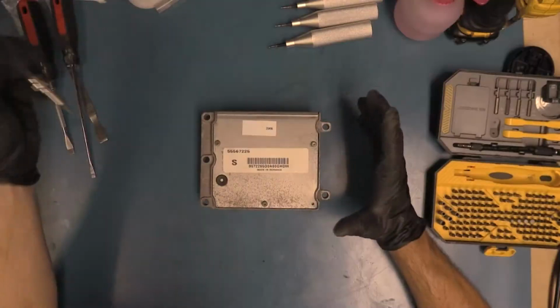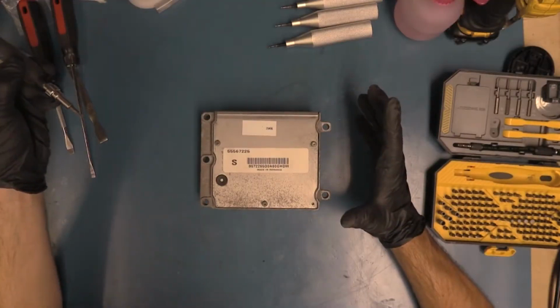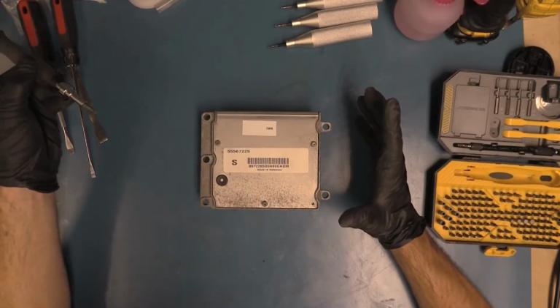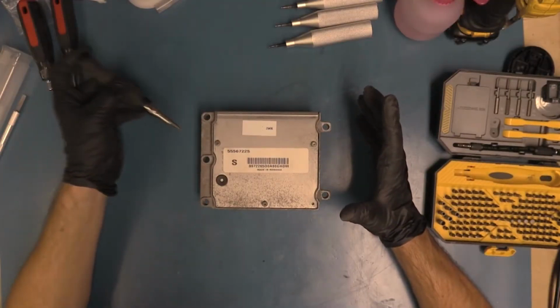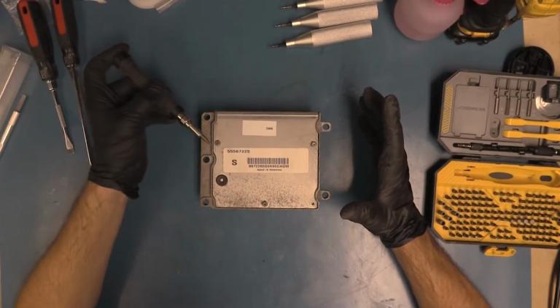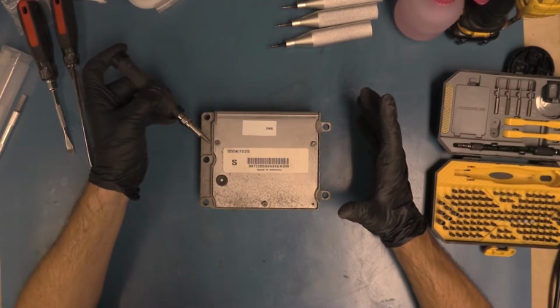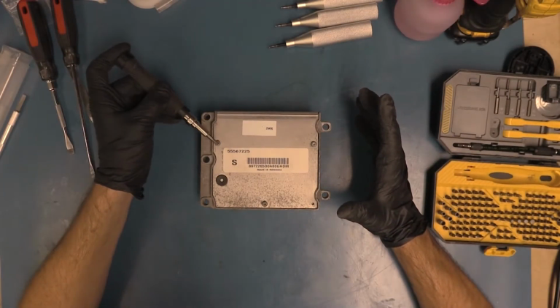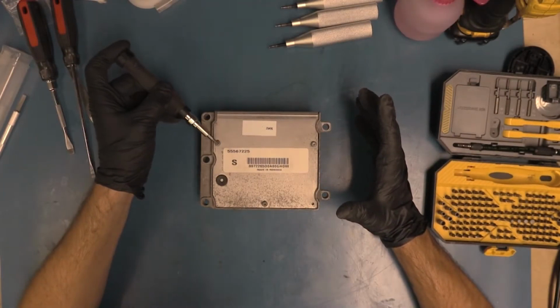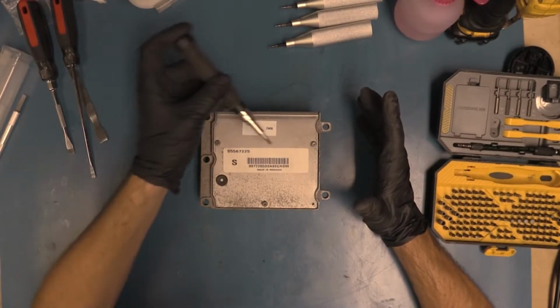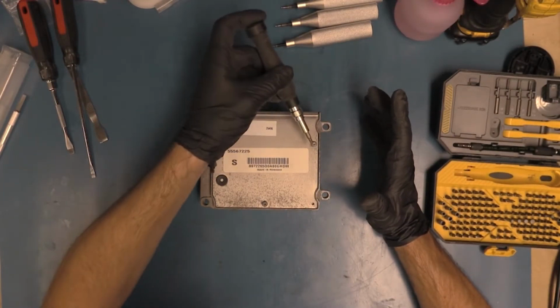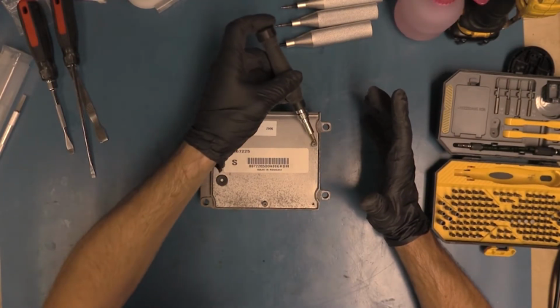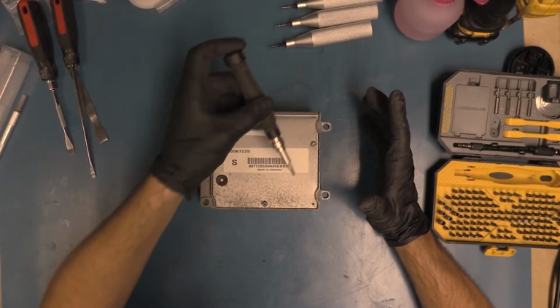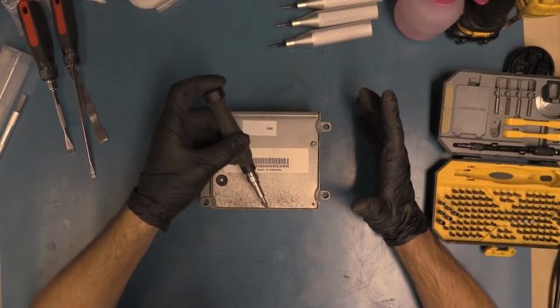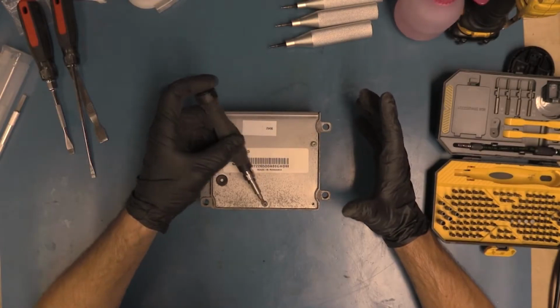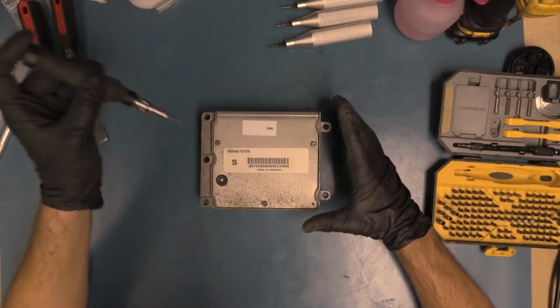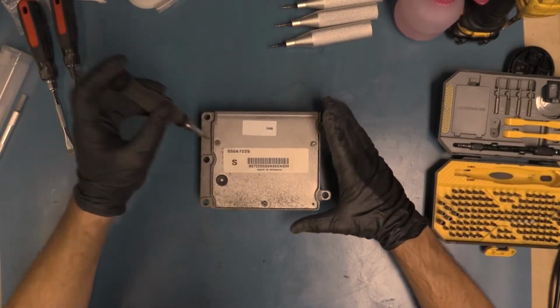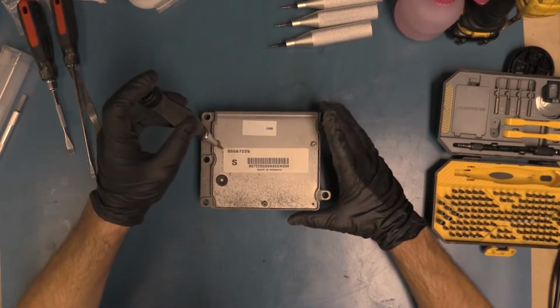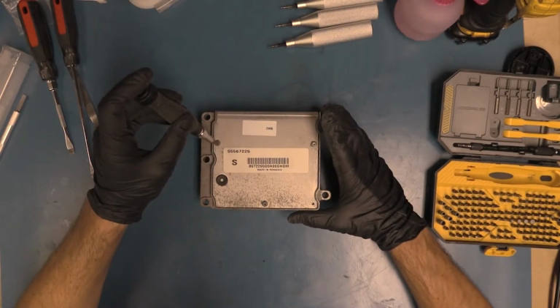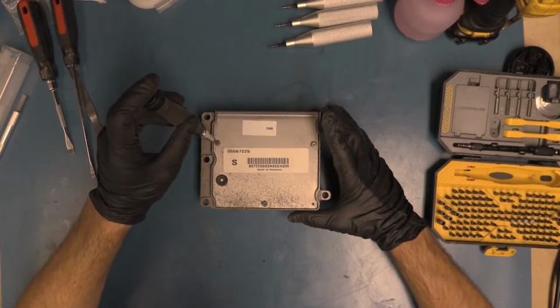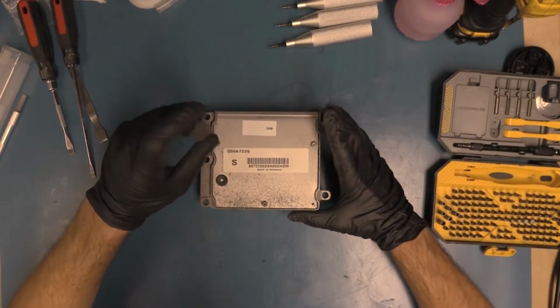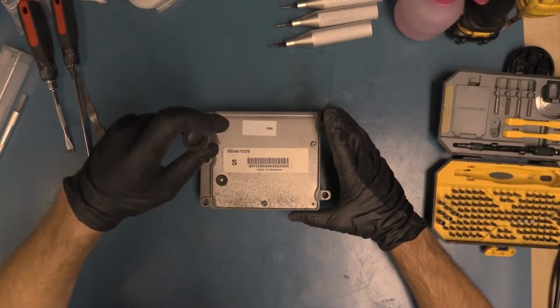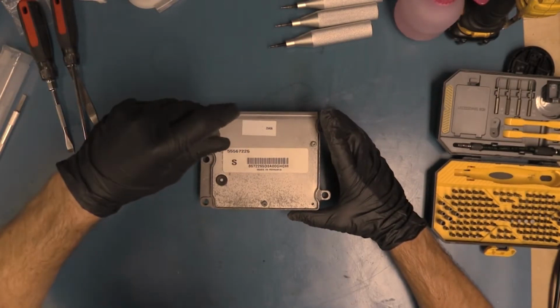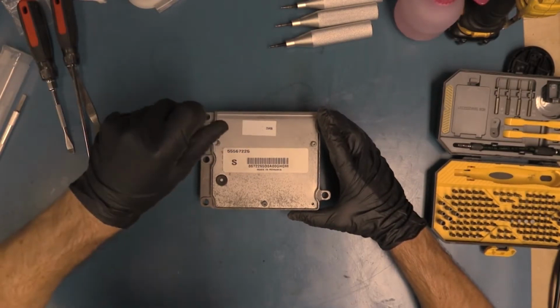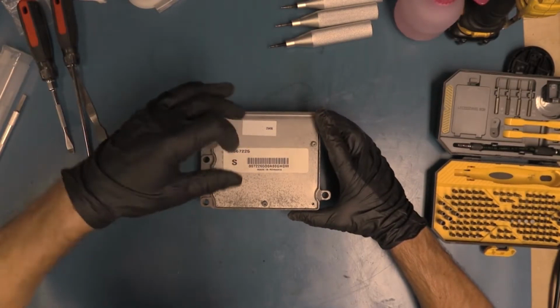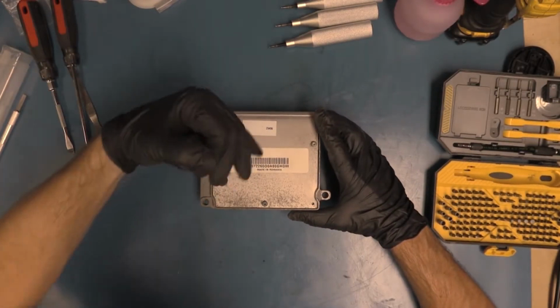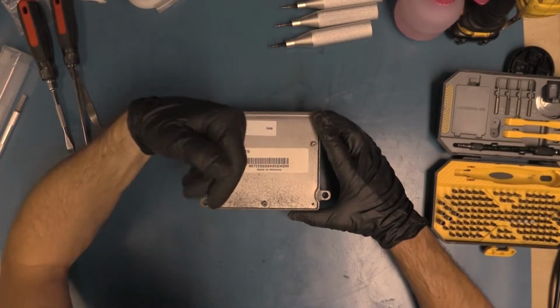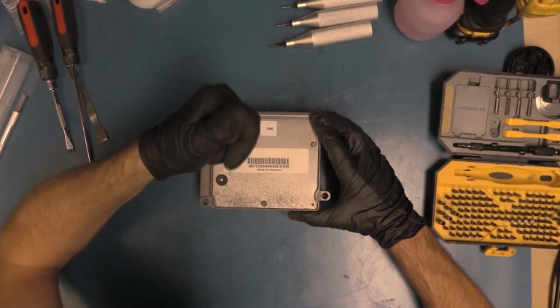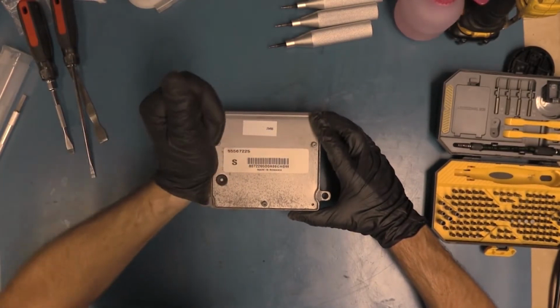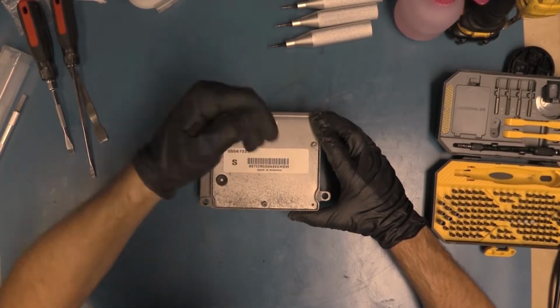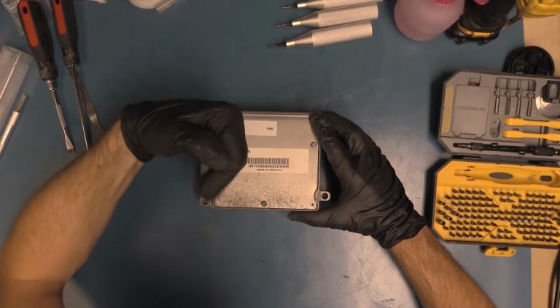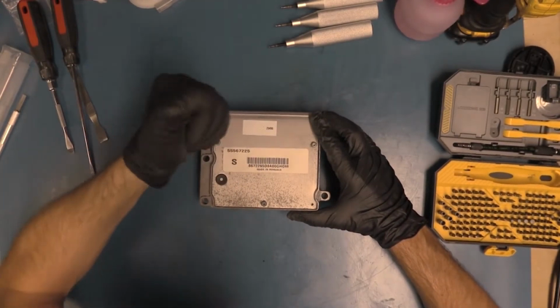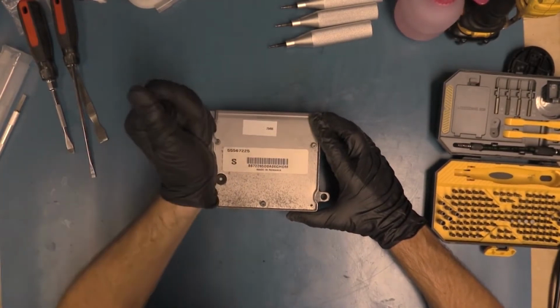The first thing we want to do is remove the three screws on the top, and we're going to be using a T15 tip.